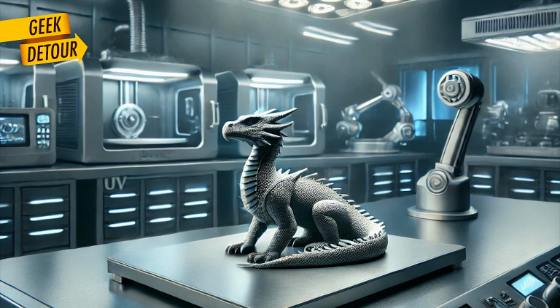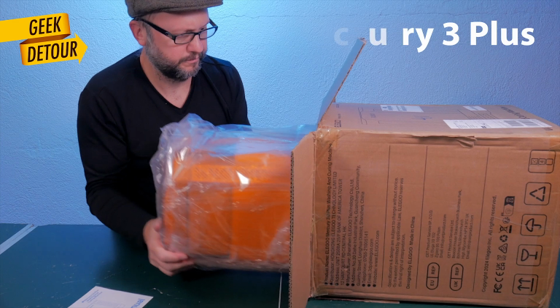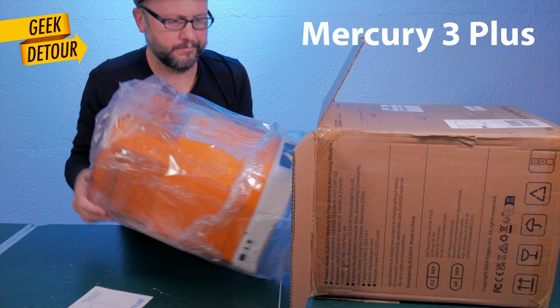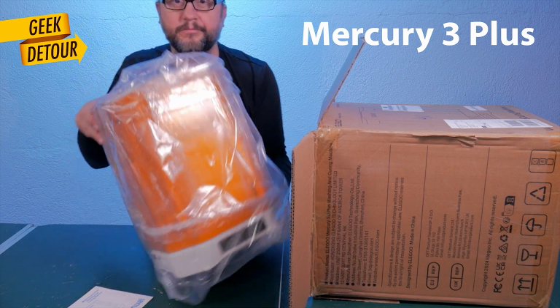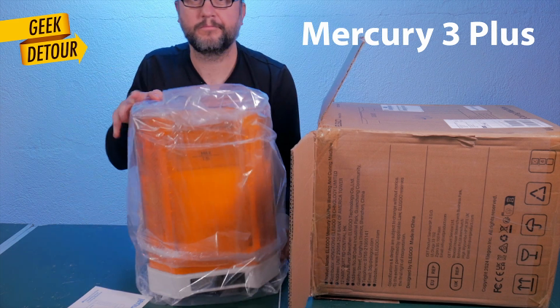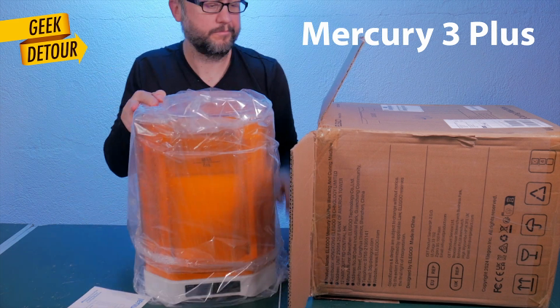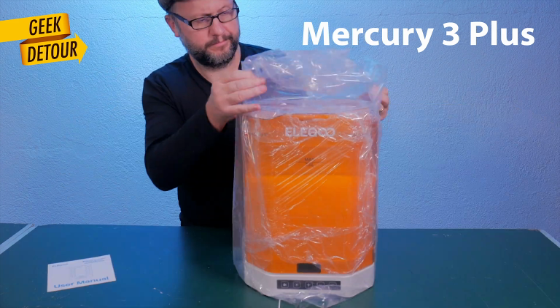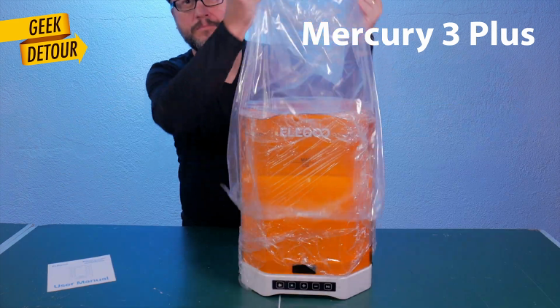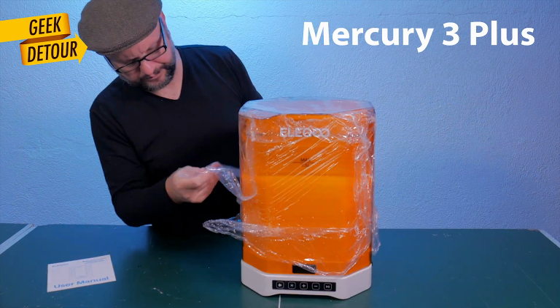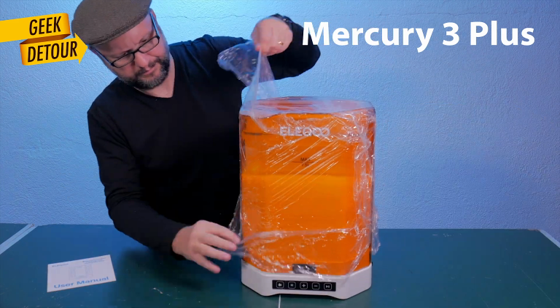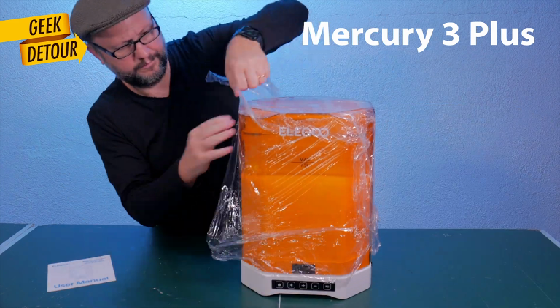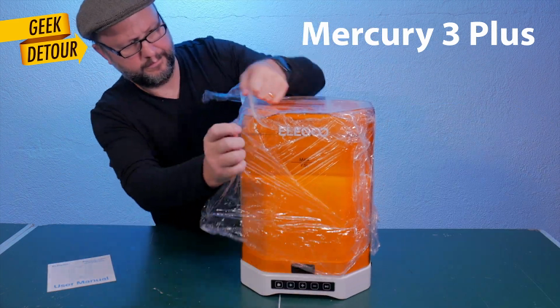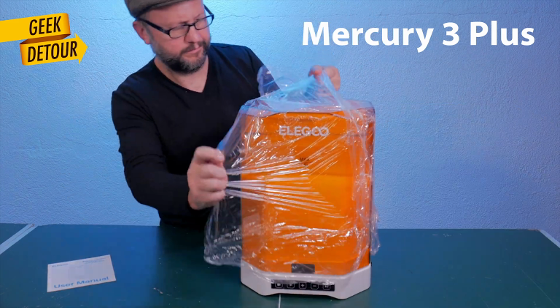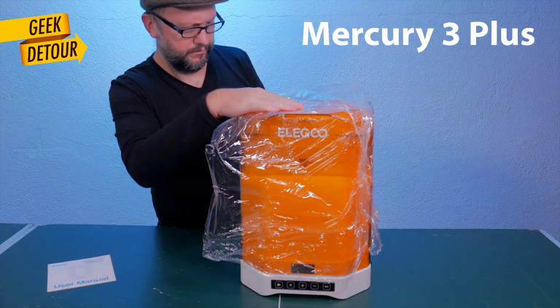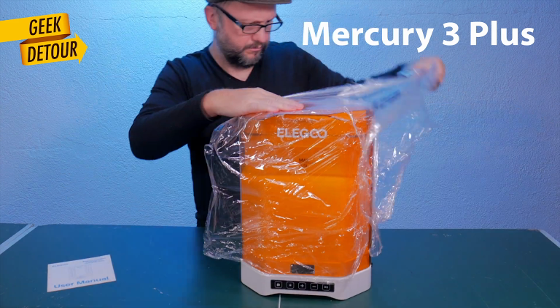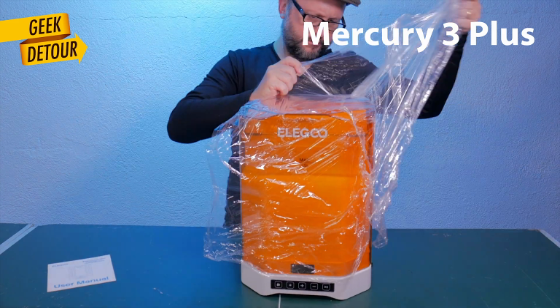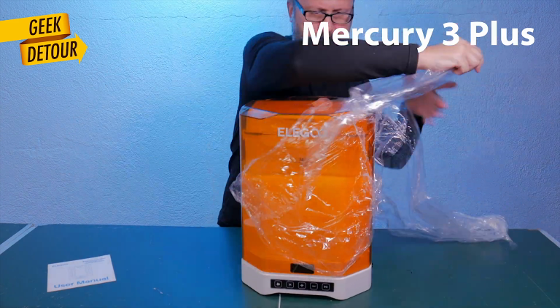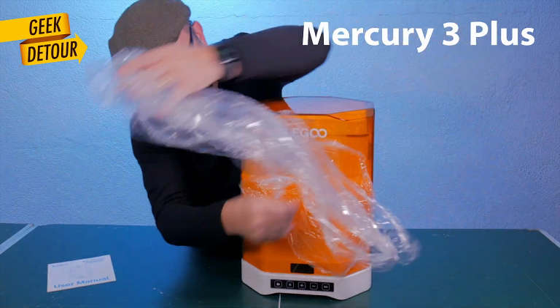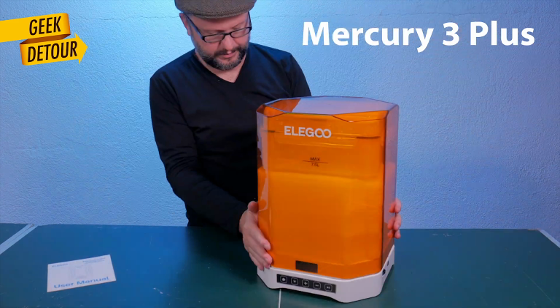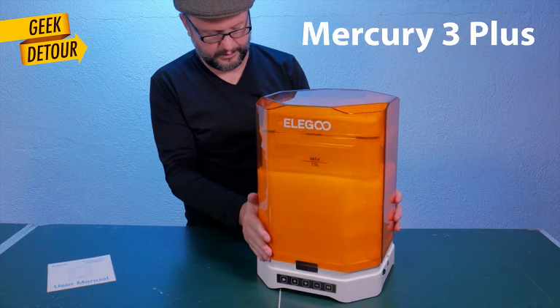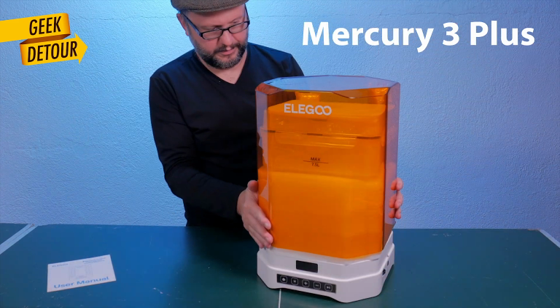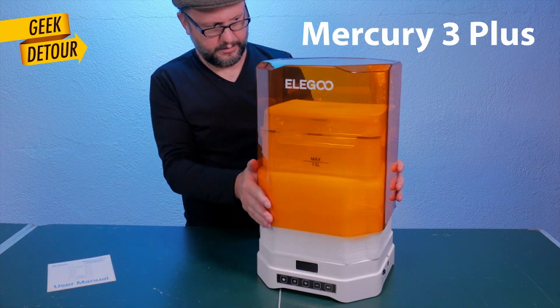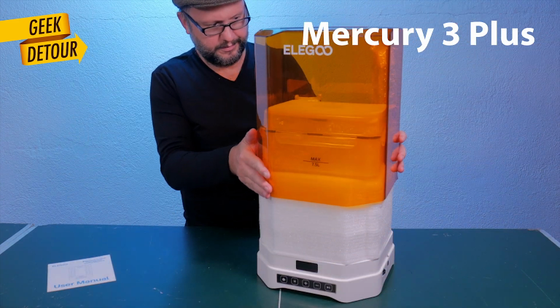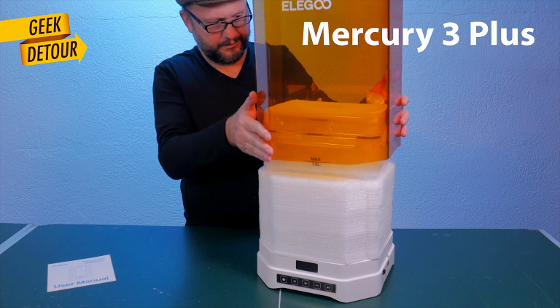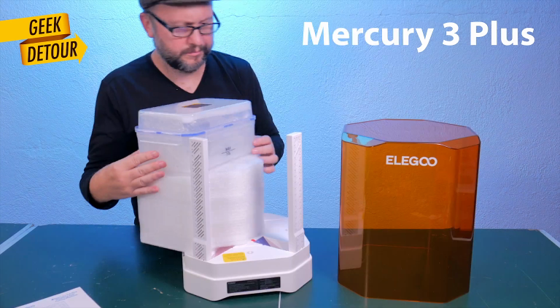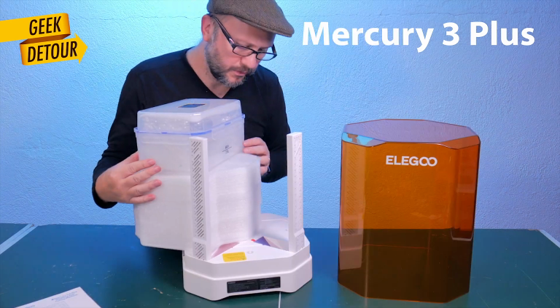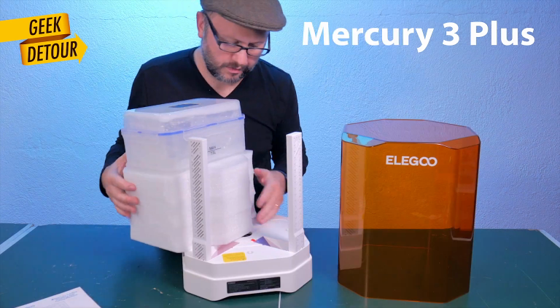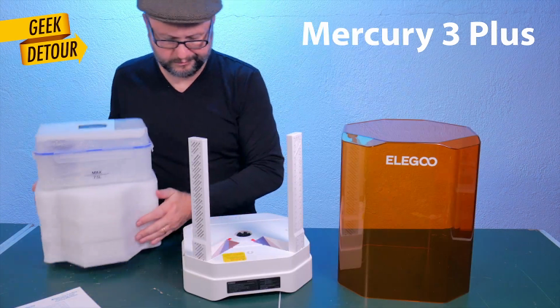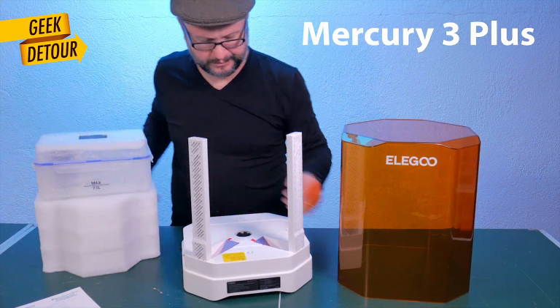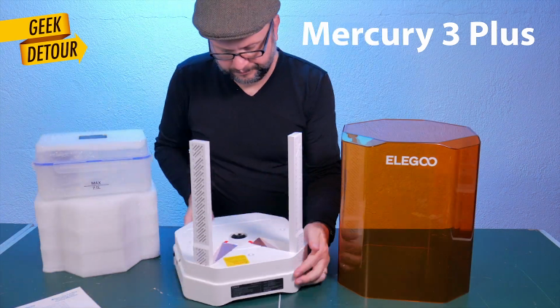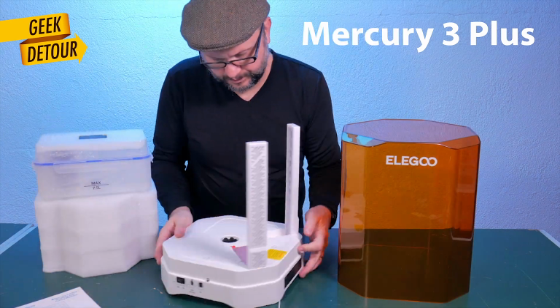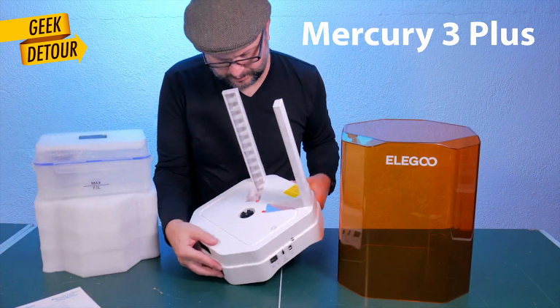You want a controlled environment. So let's see how it comes. Lots of plastic. And this new model comes completely assembled. The previous curing station didn't.